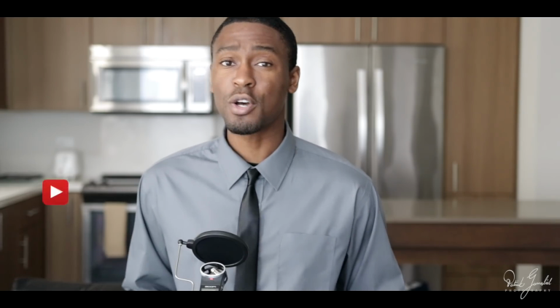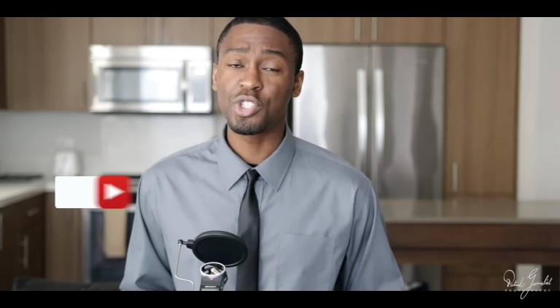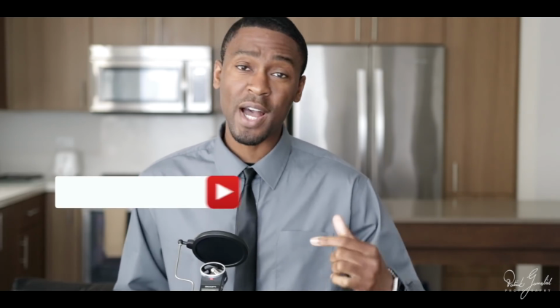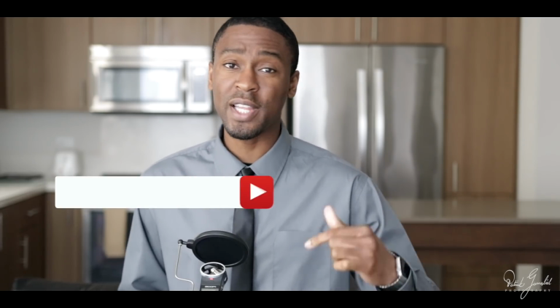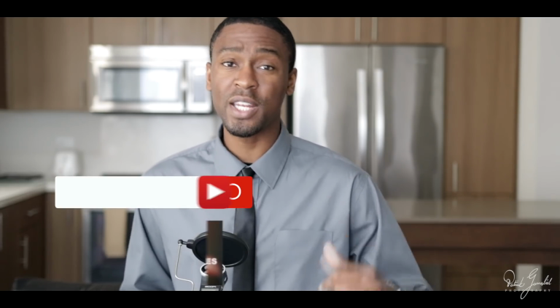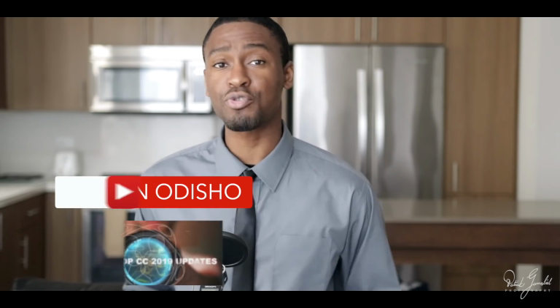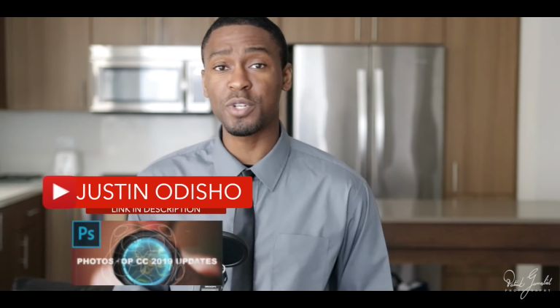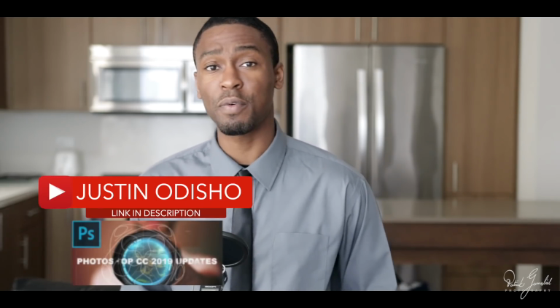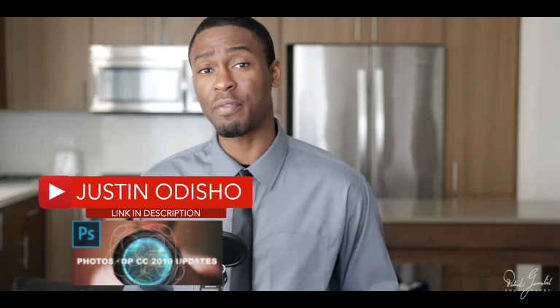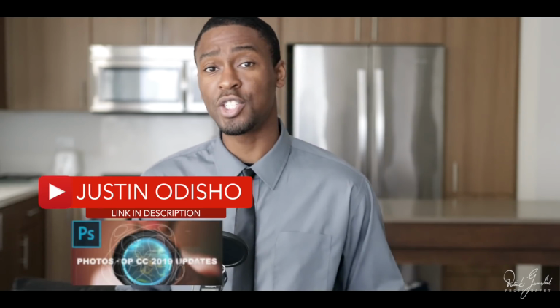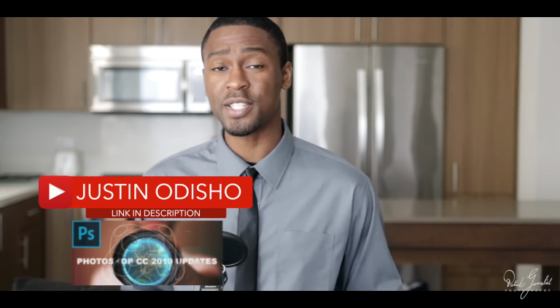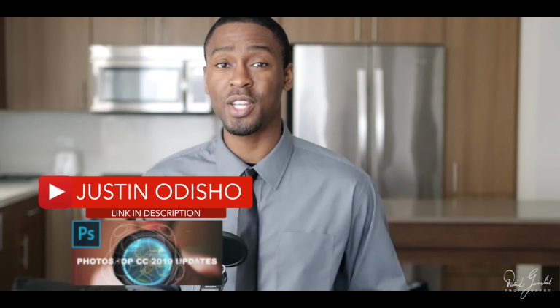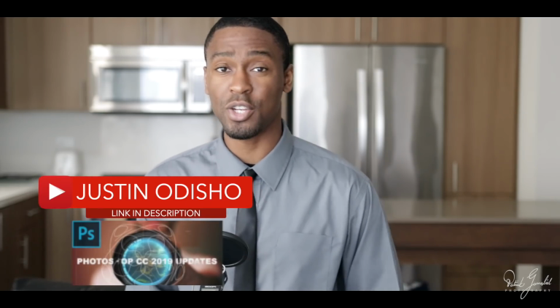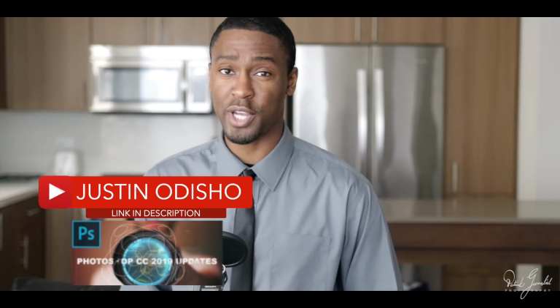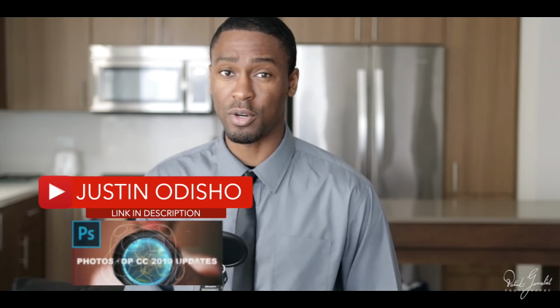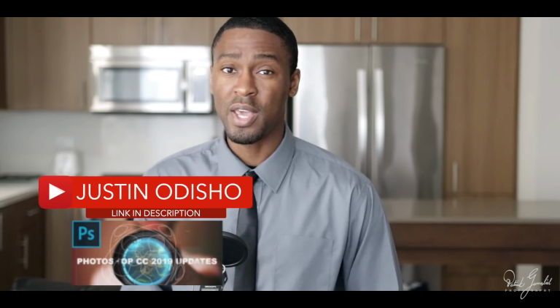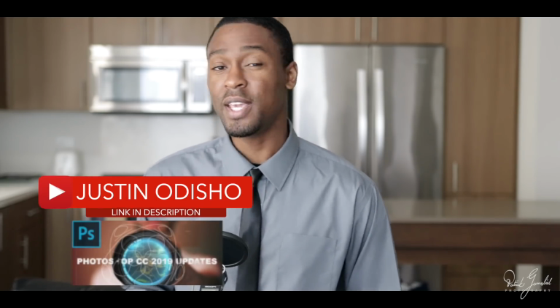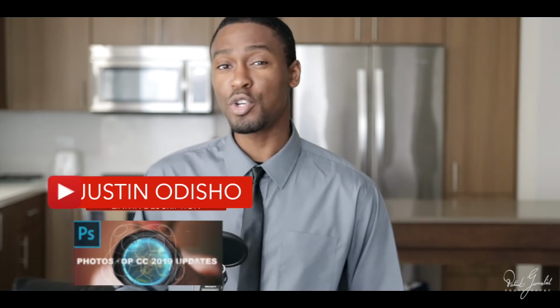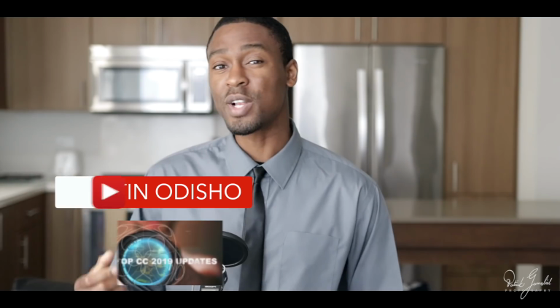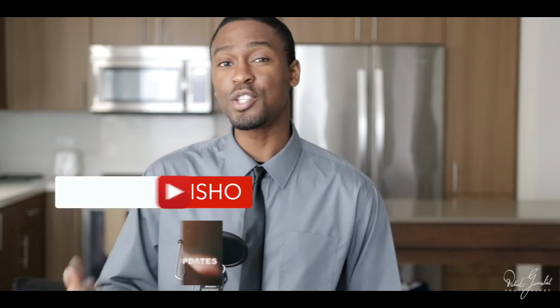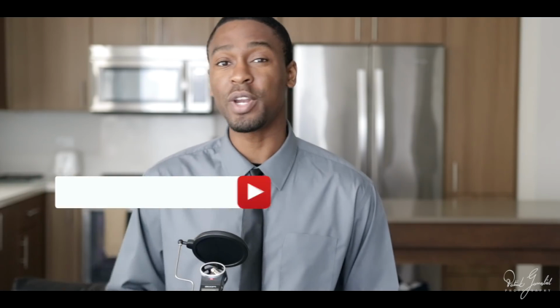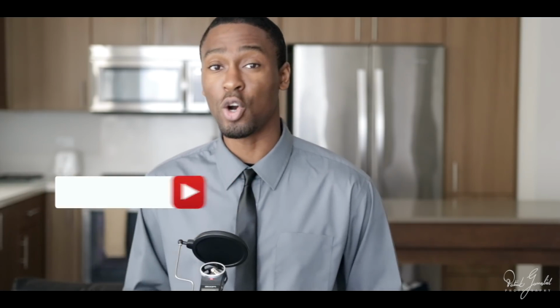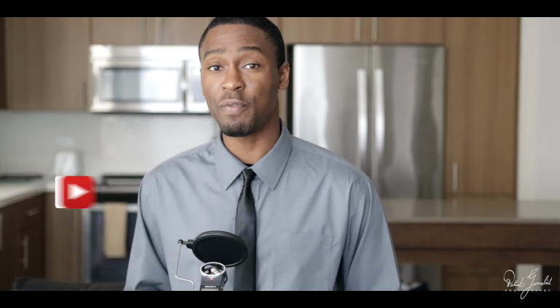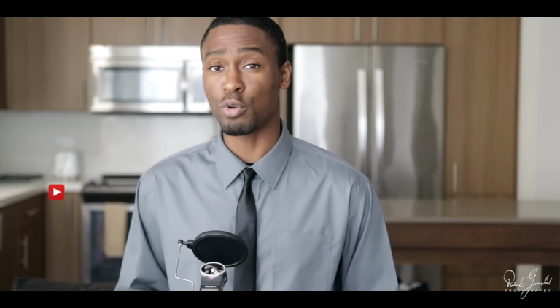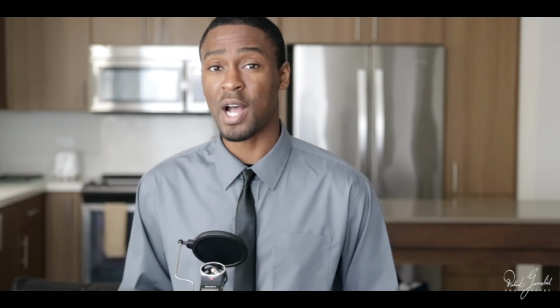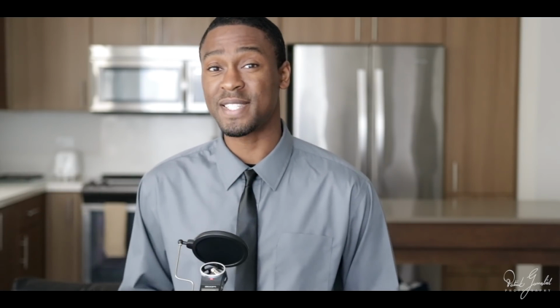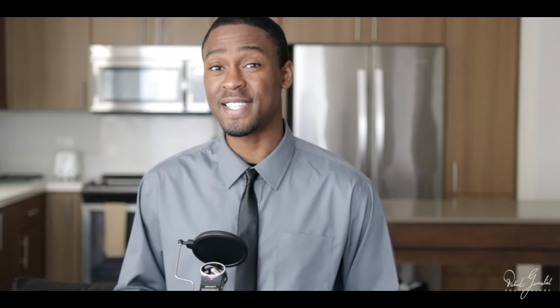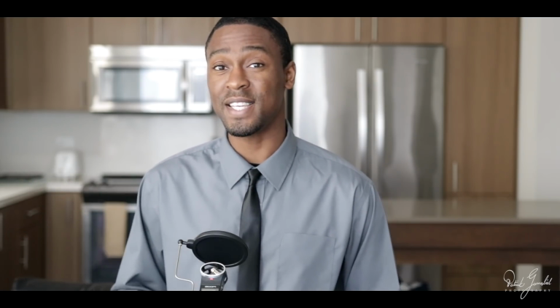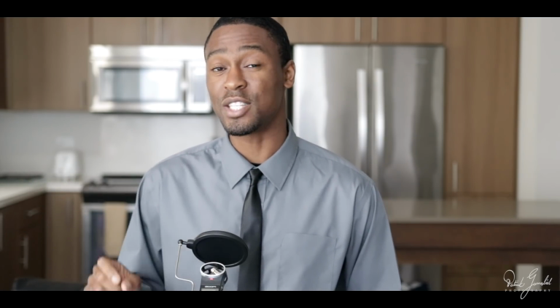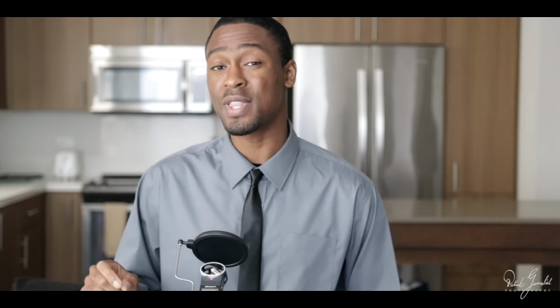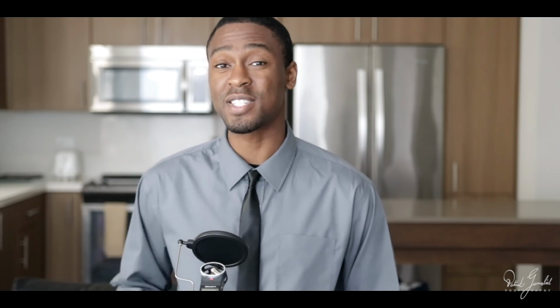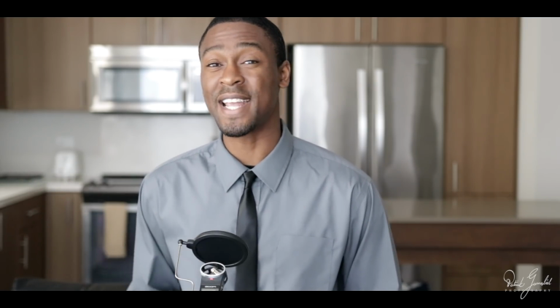Also check out the link in the description for my friend Justin Adichio's channel, where he gives you what's new in Adobe Photoshop CC 2019.